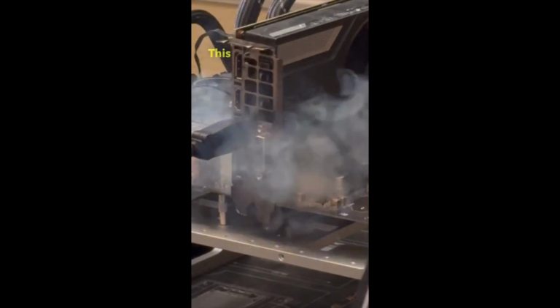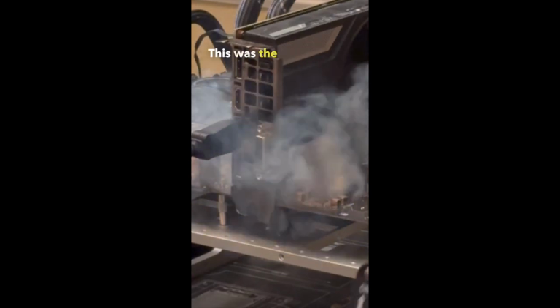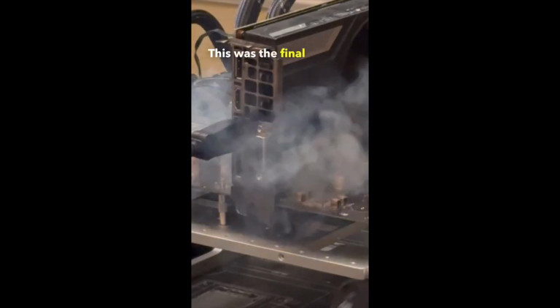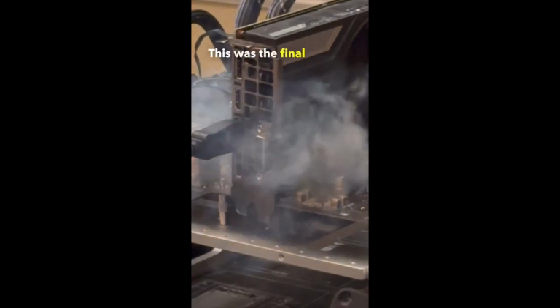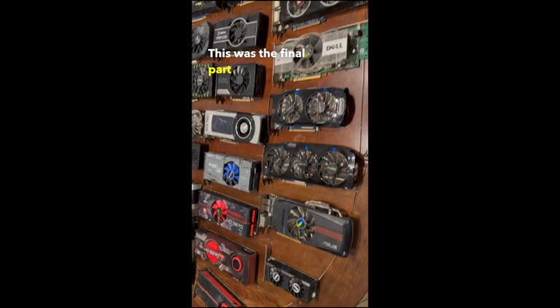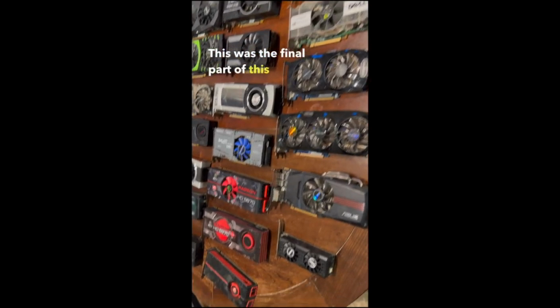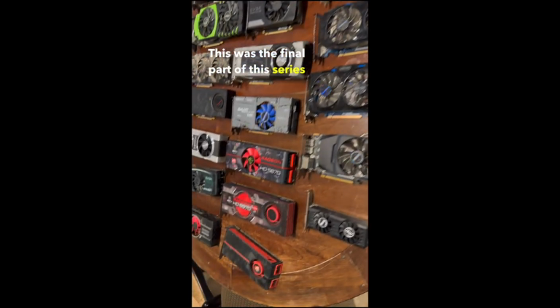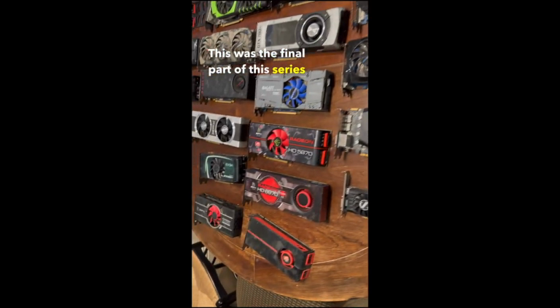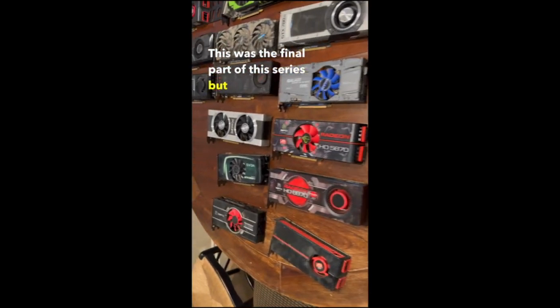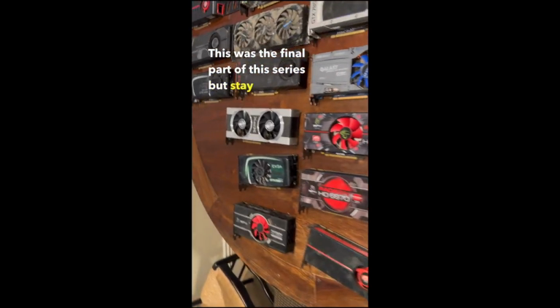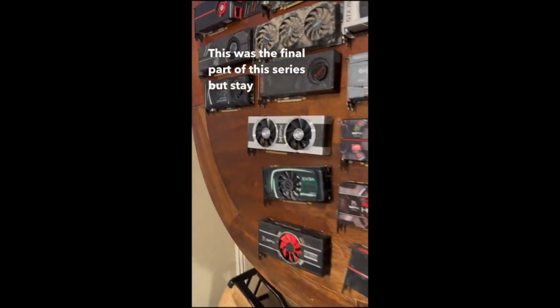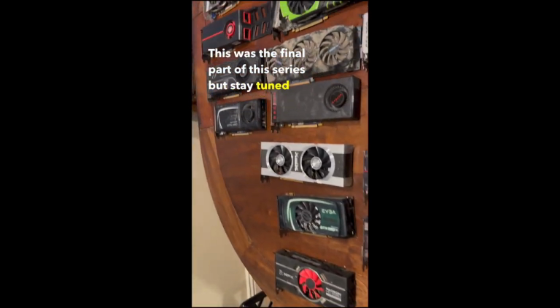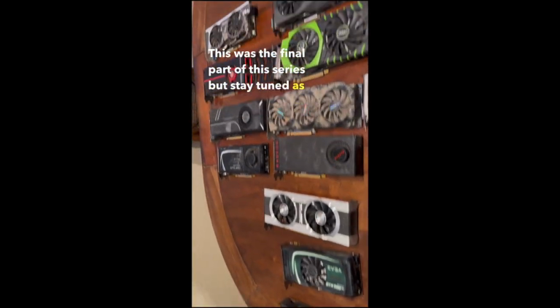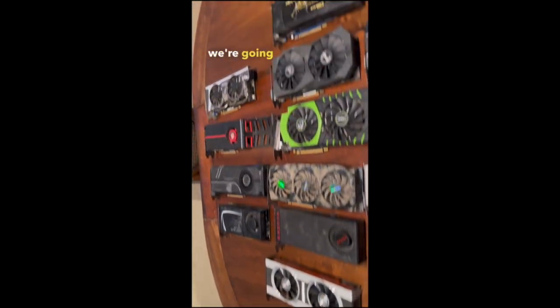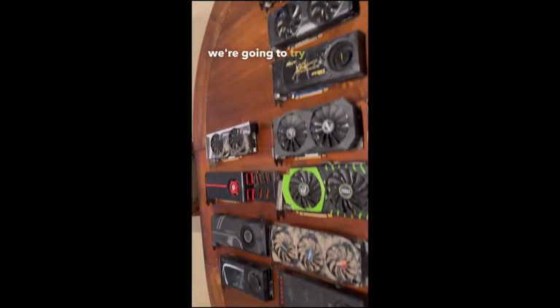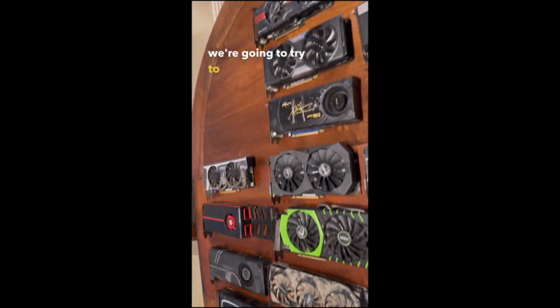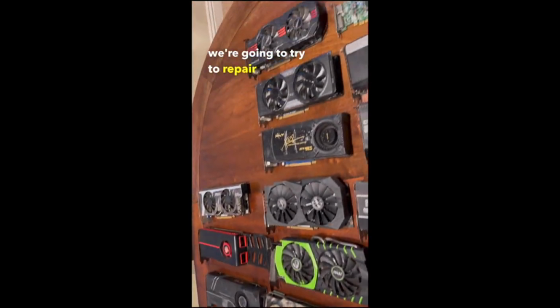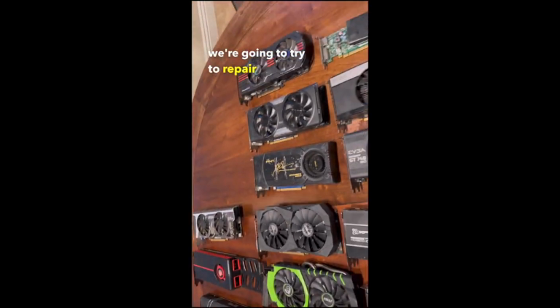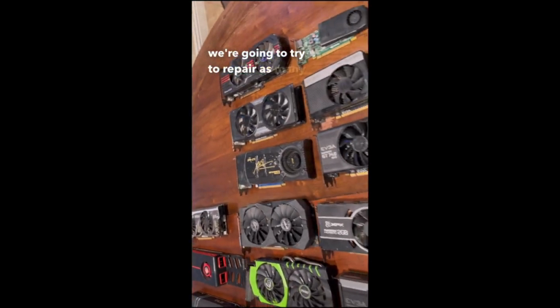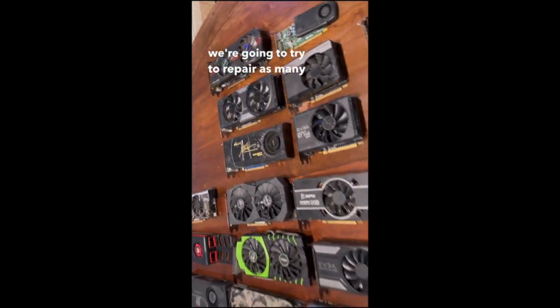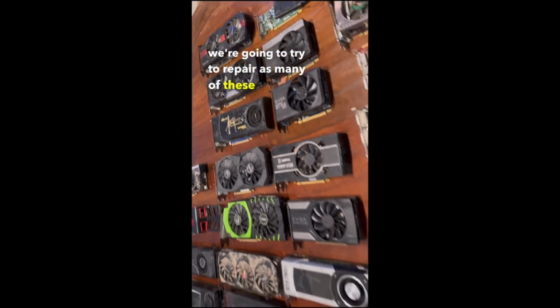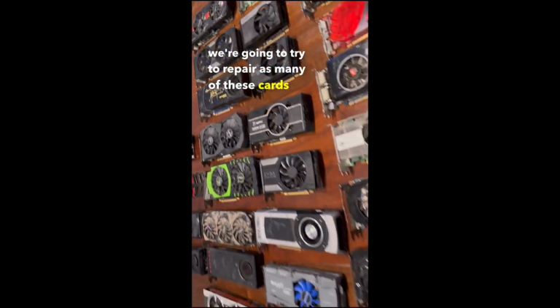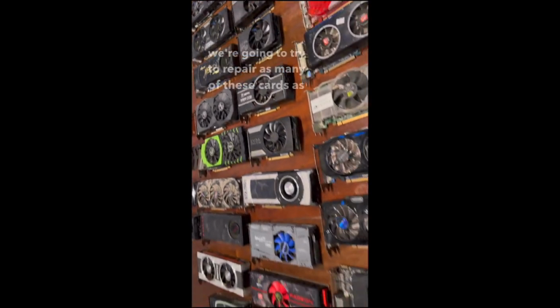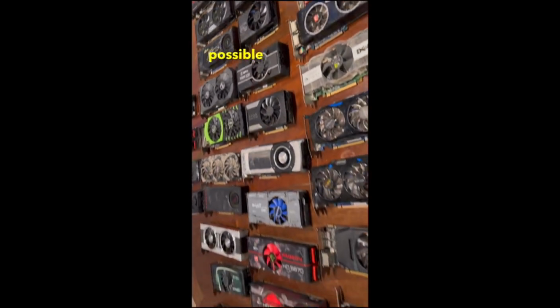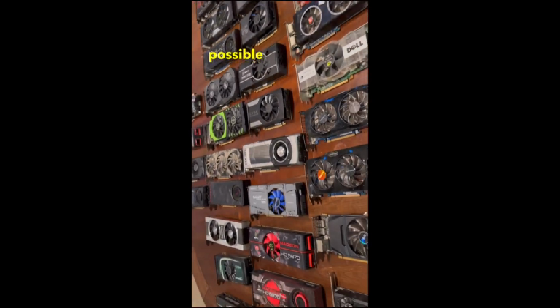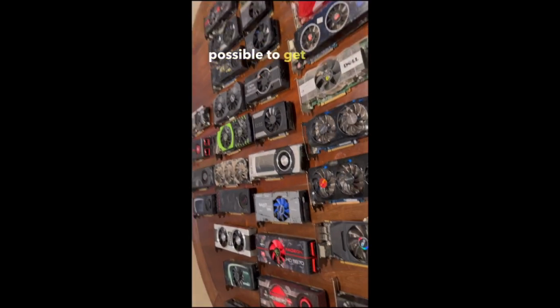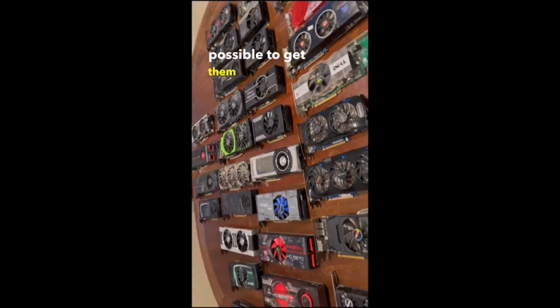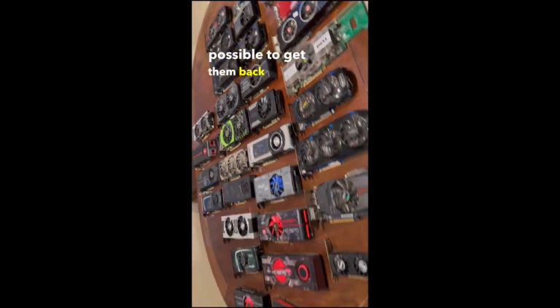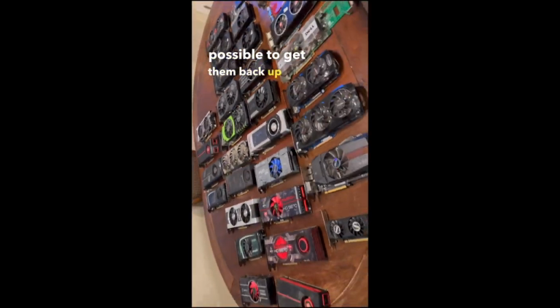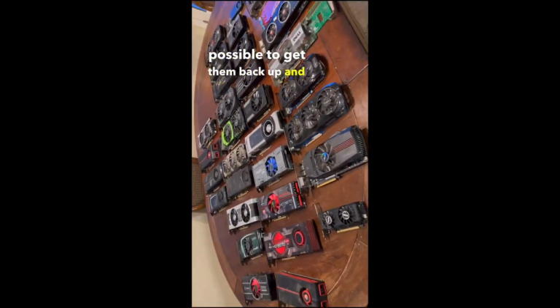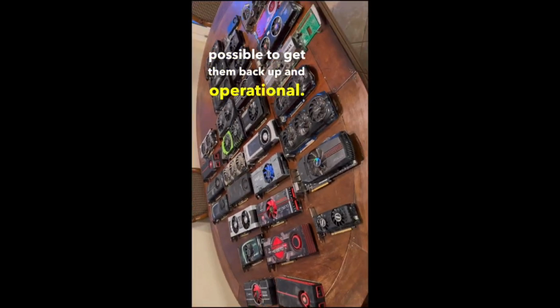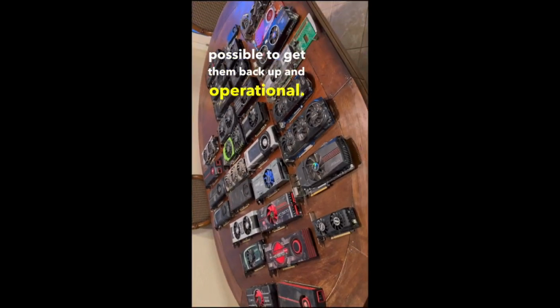This was the final part of this series, but stay tuned as we're going to try to repair as many of these cards as possible to get them back up and operational.